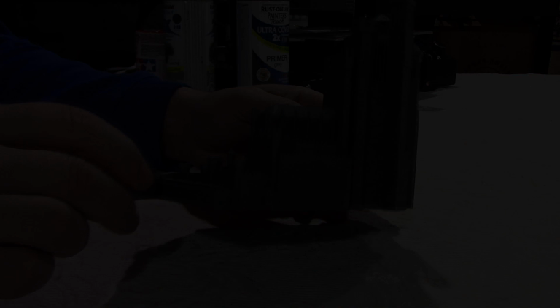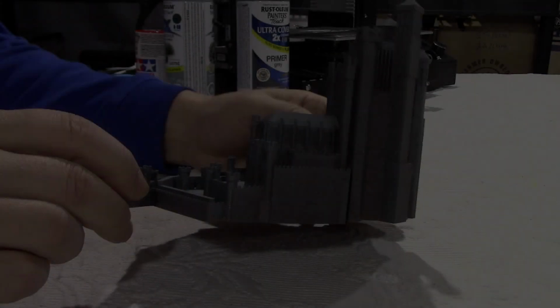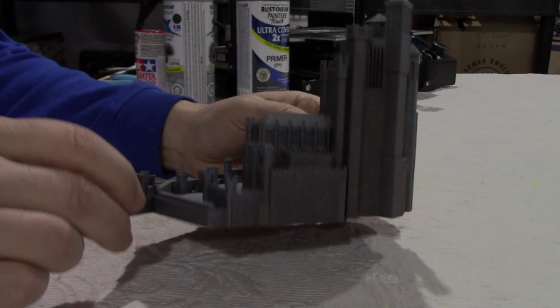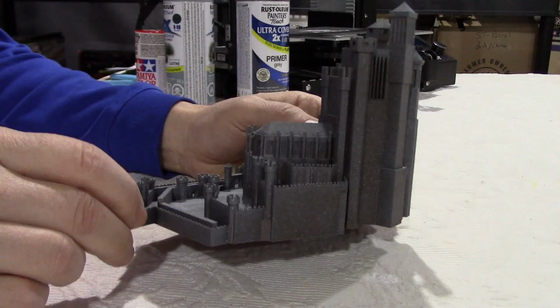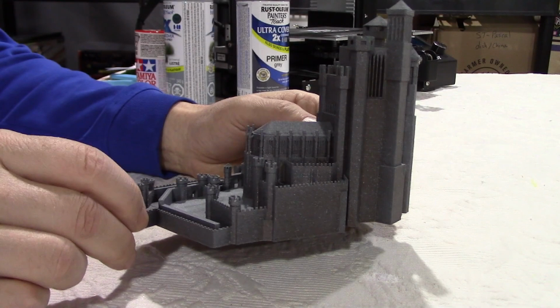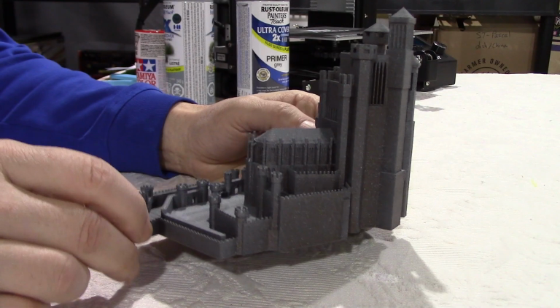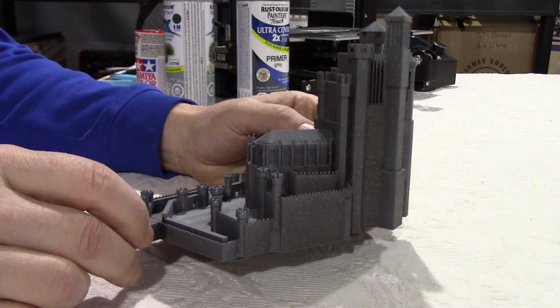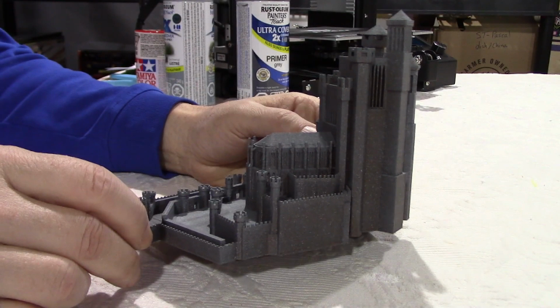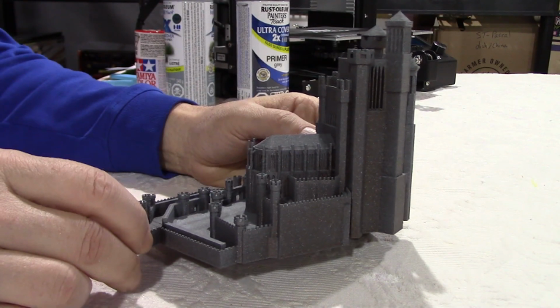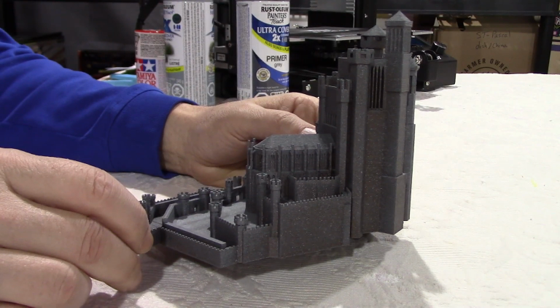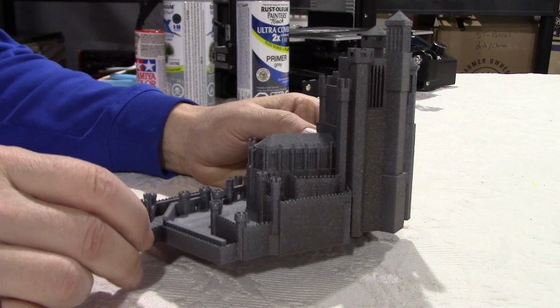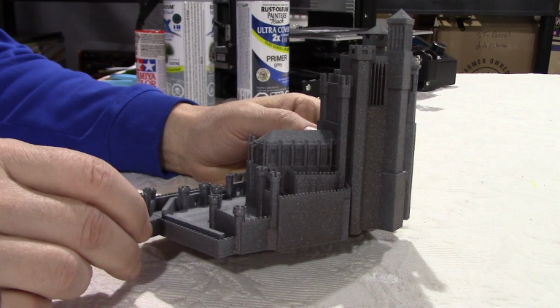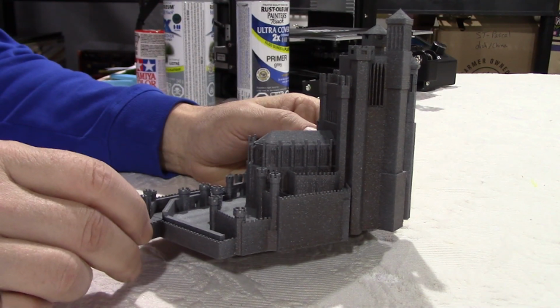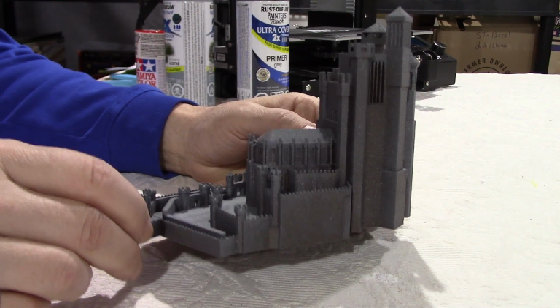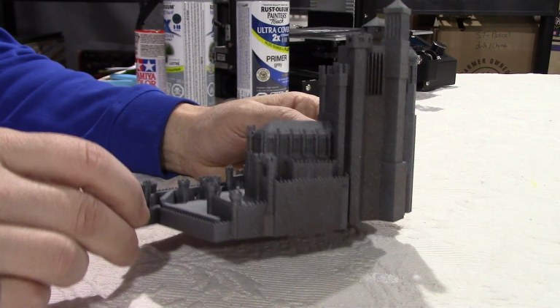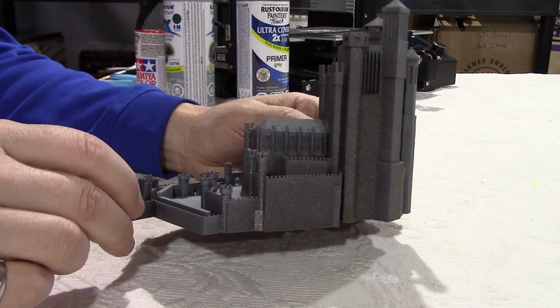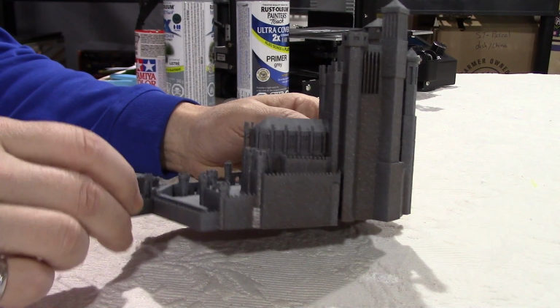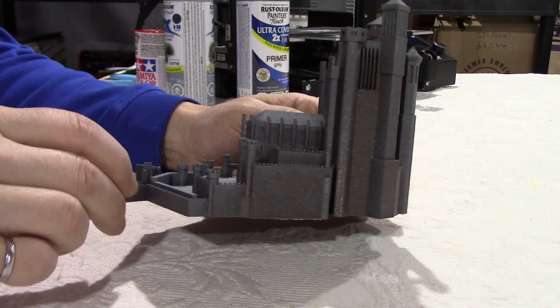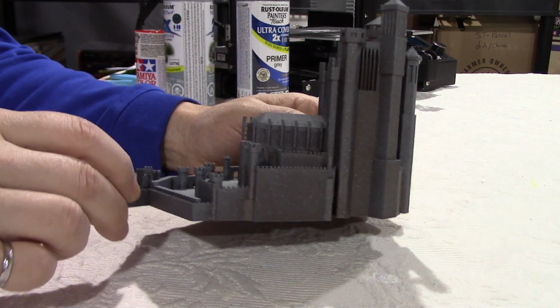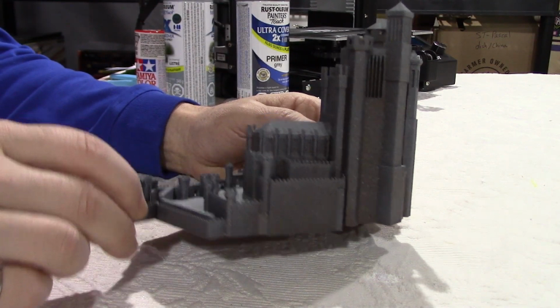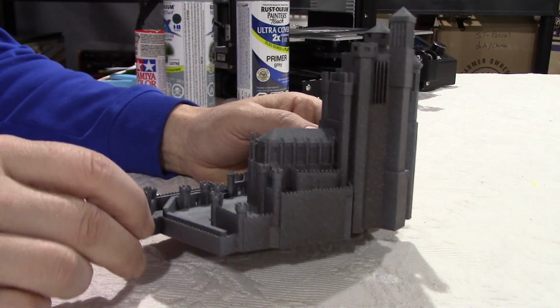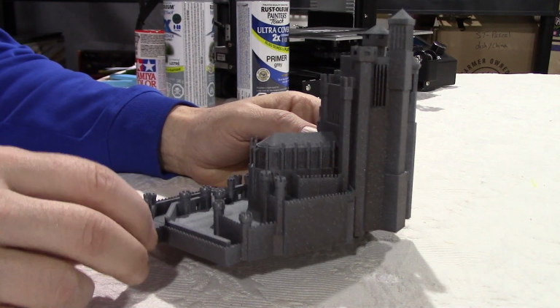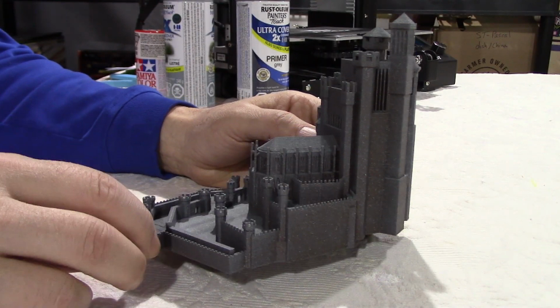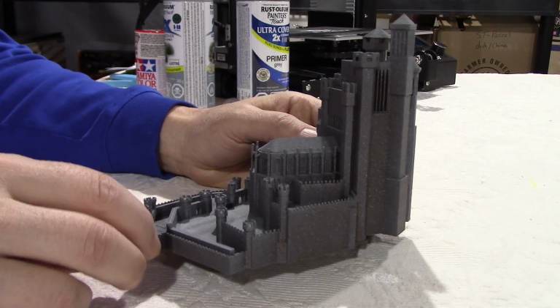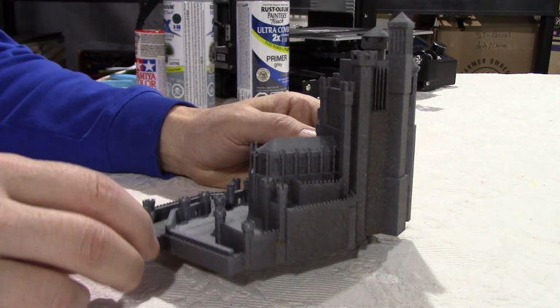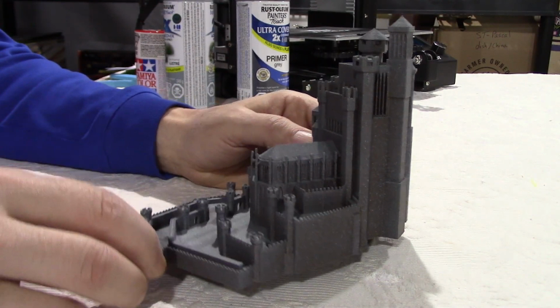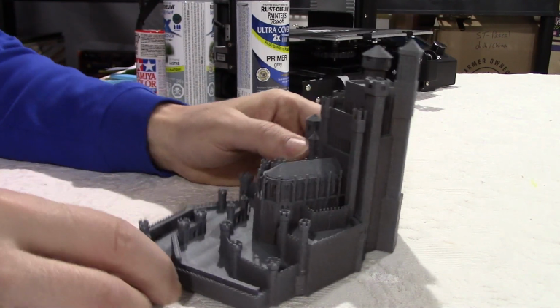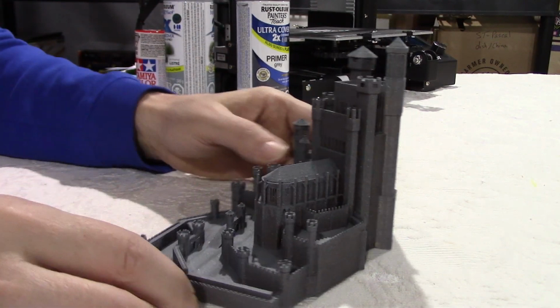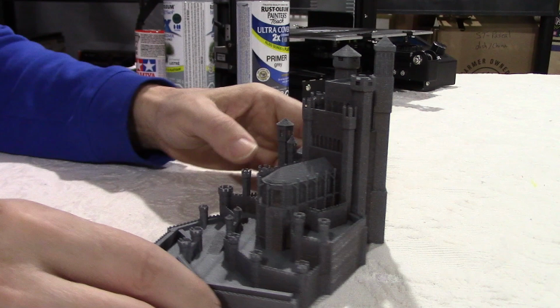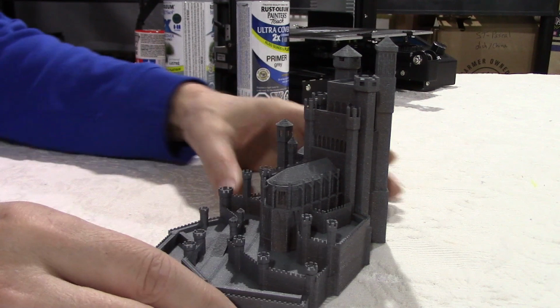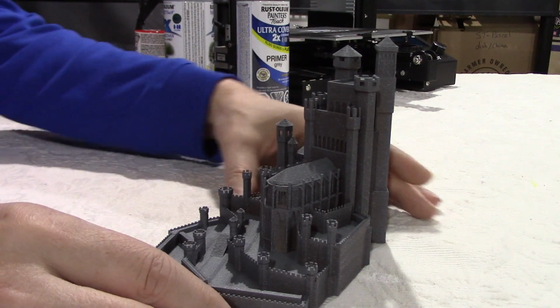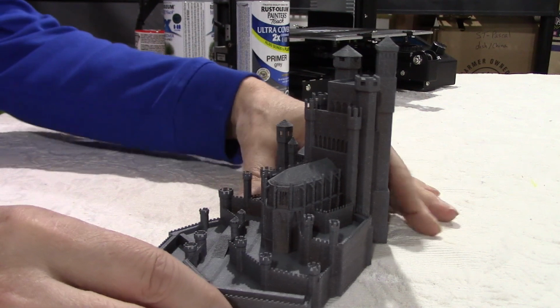We can still see the copper filament through the color and I think the result is better.